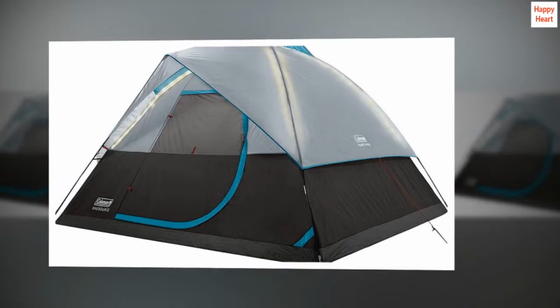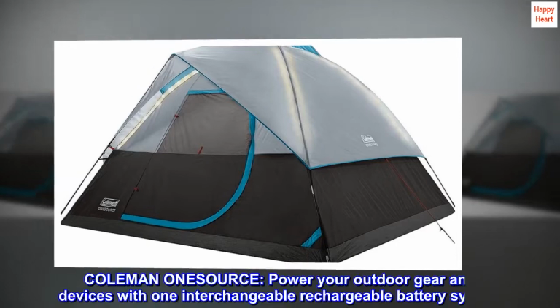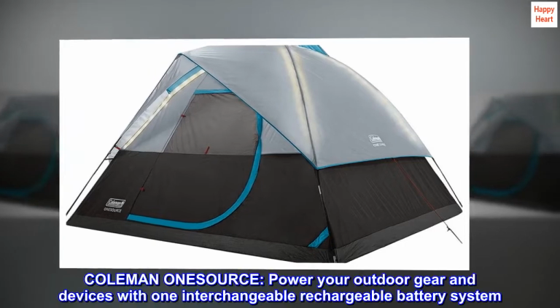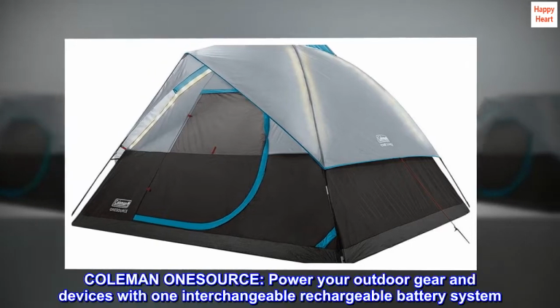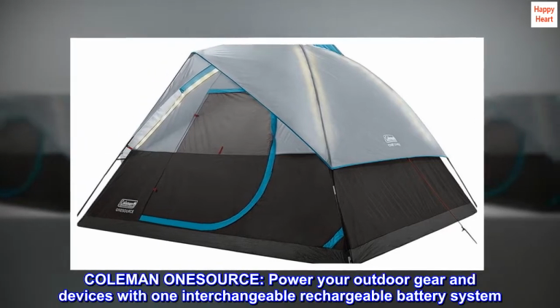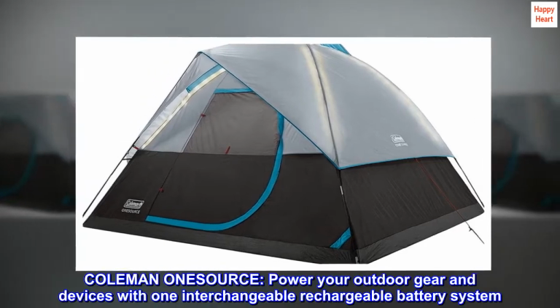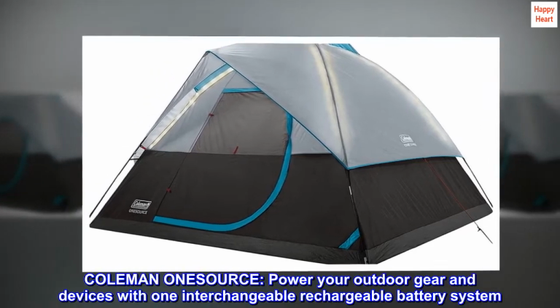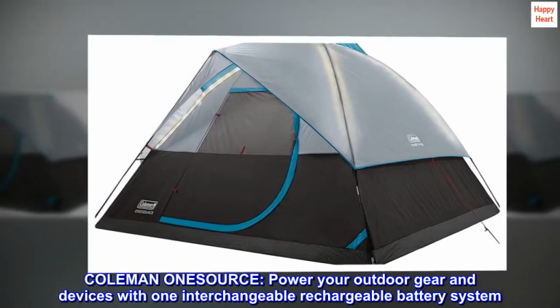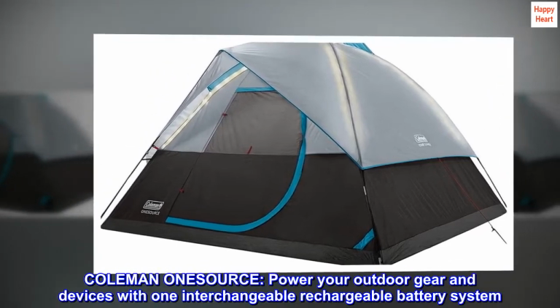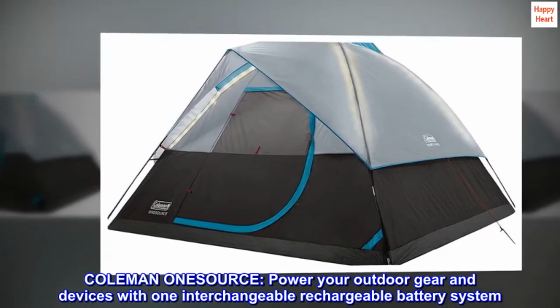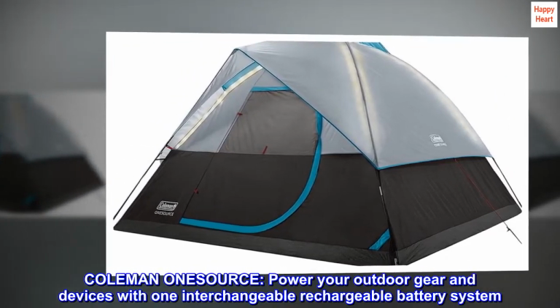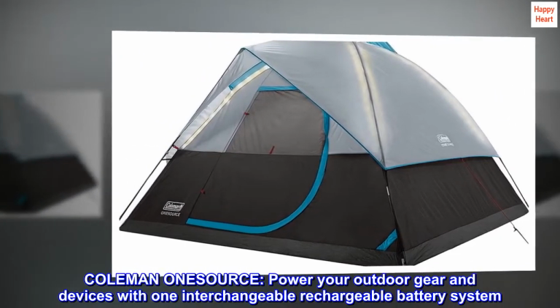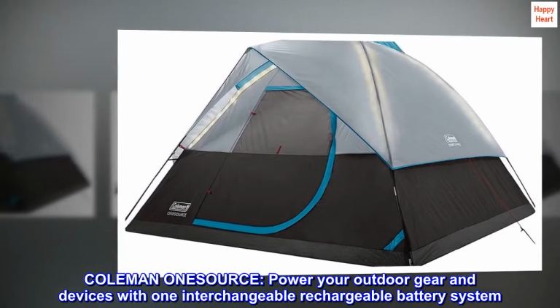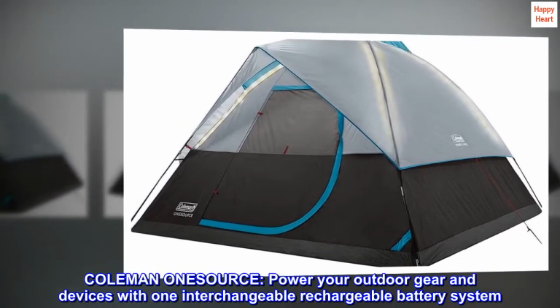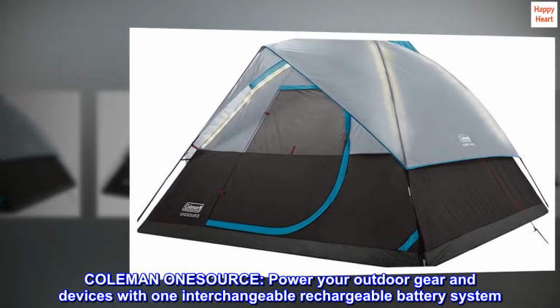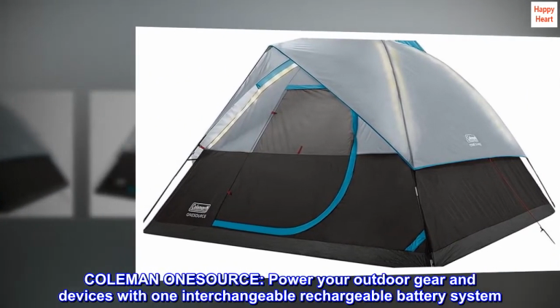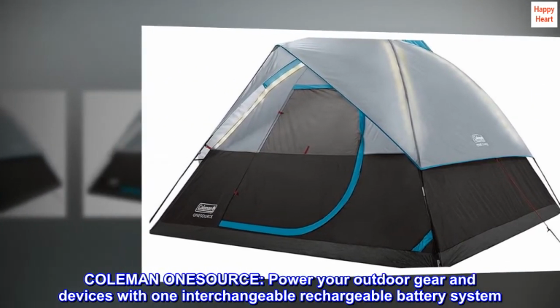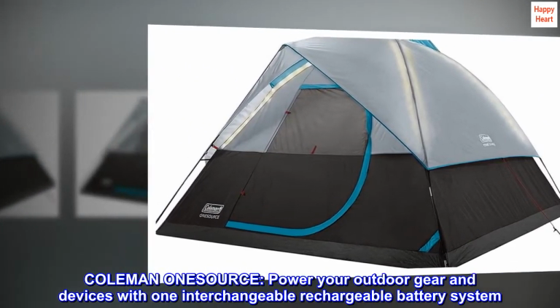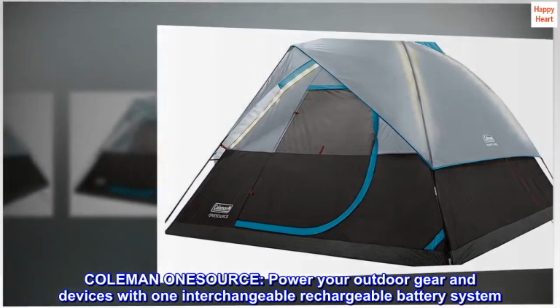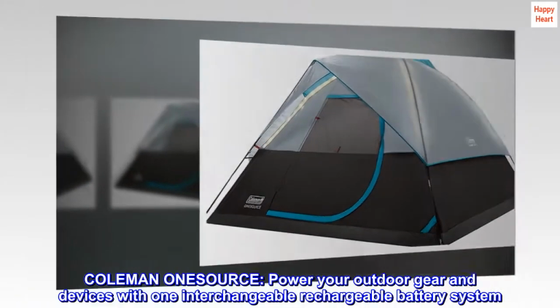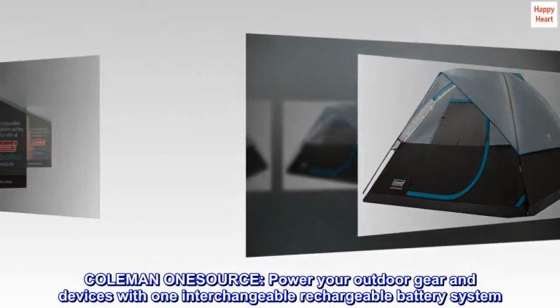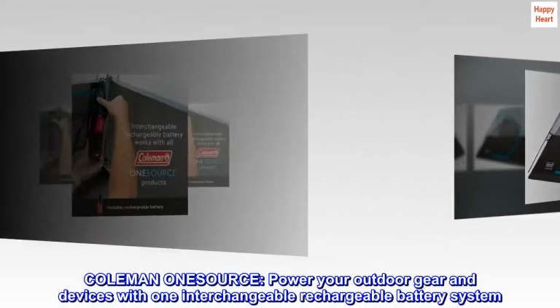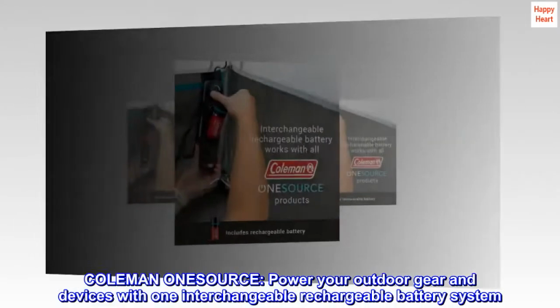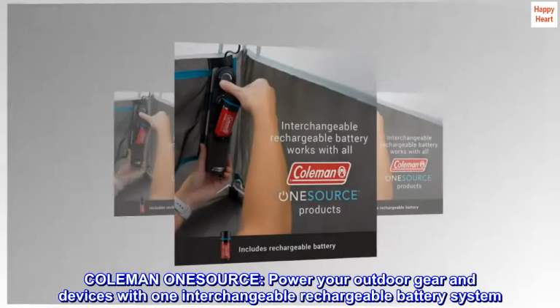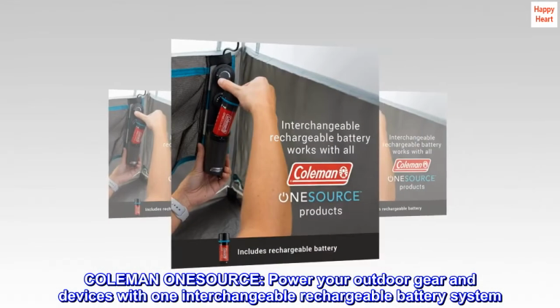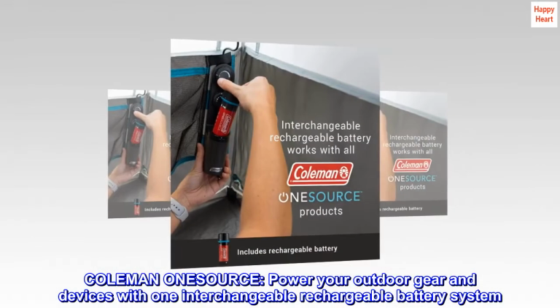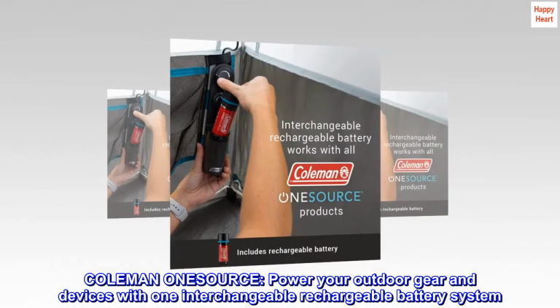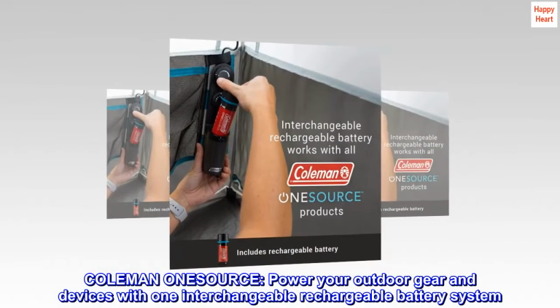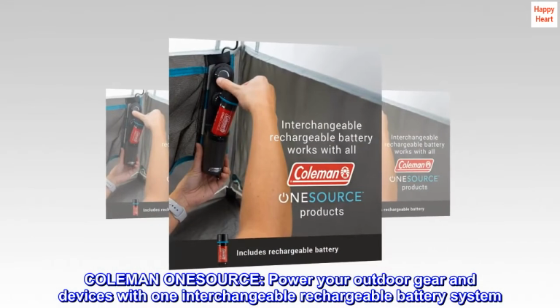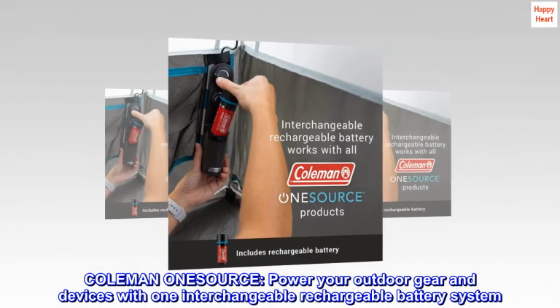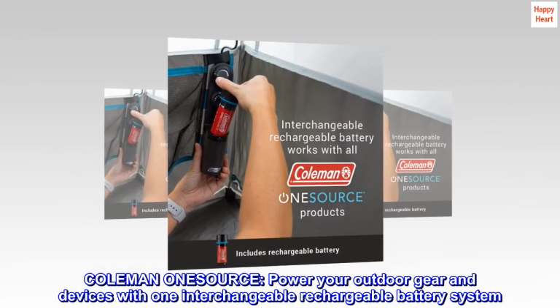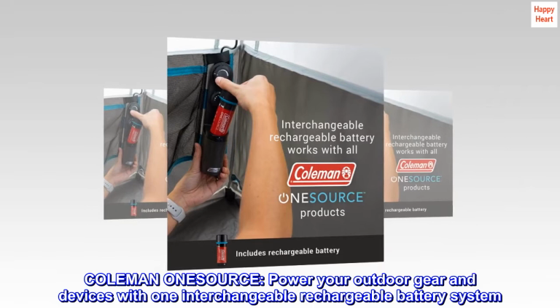Coleman OneSource: power your outdoor gear and devices with one interchangeable rechargeable battery system.